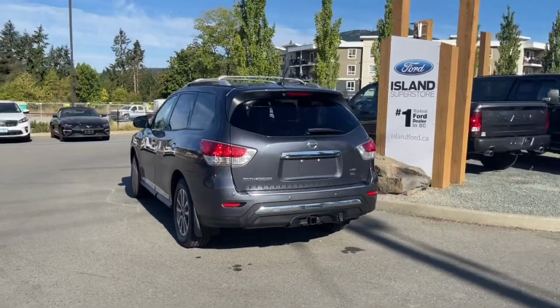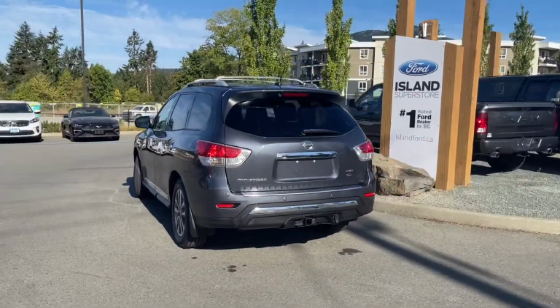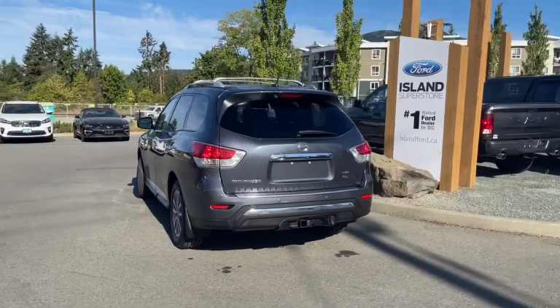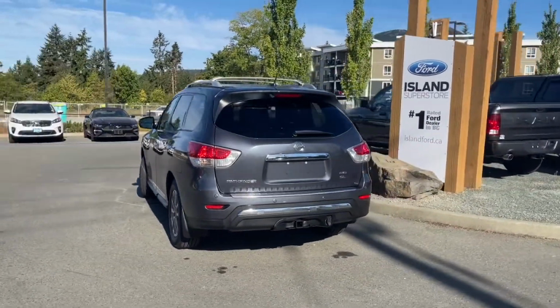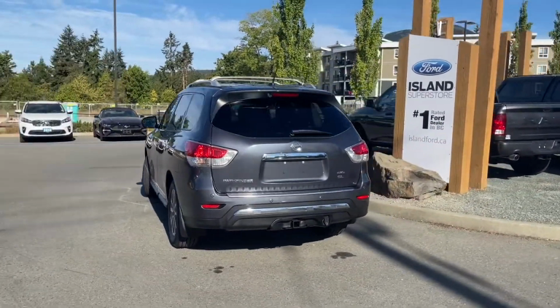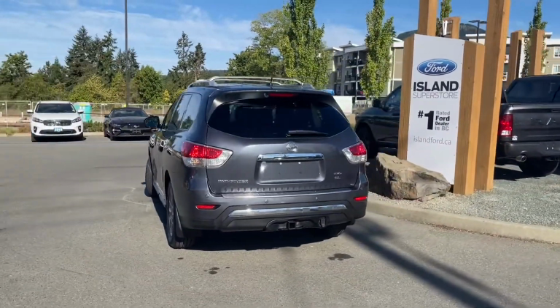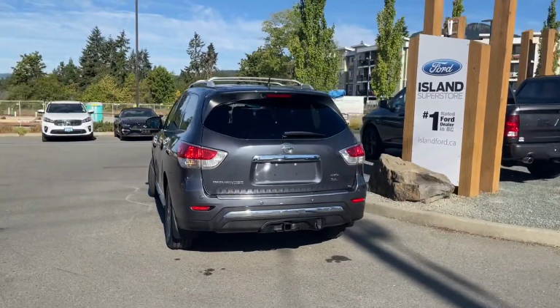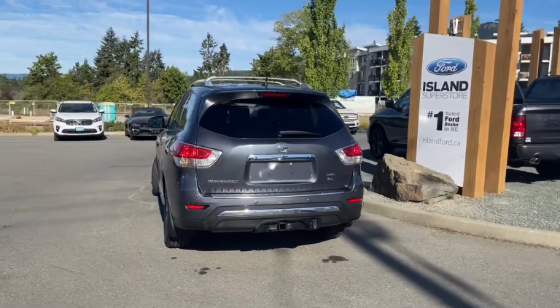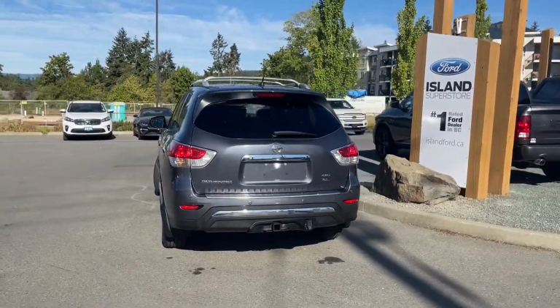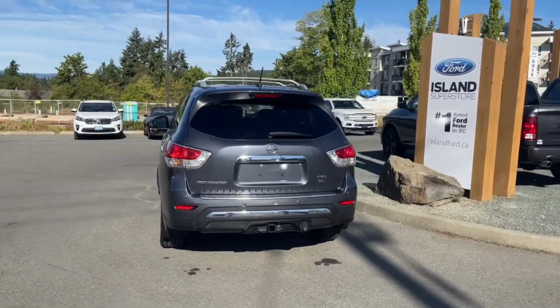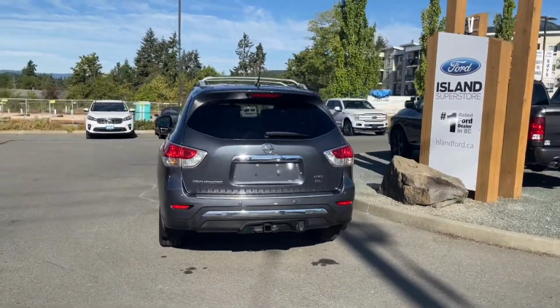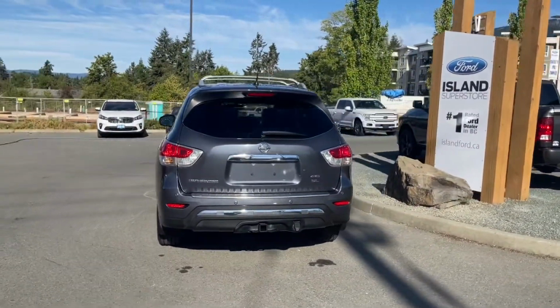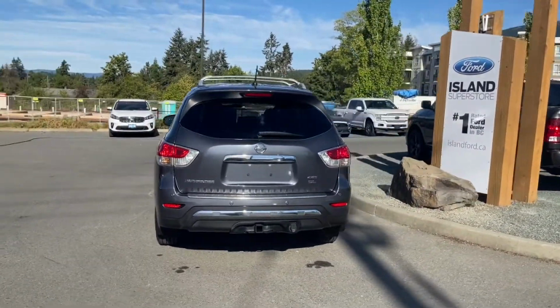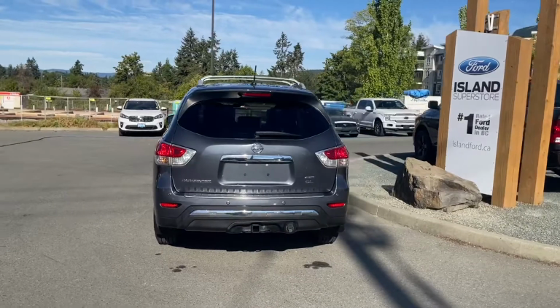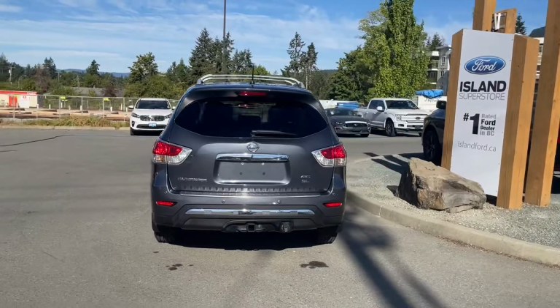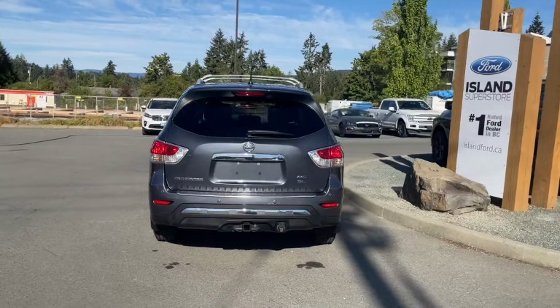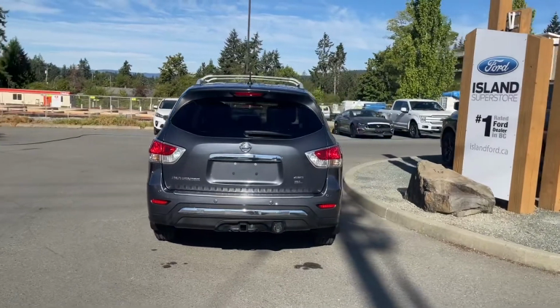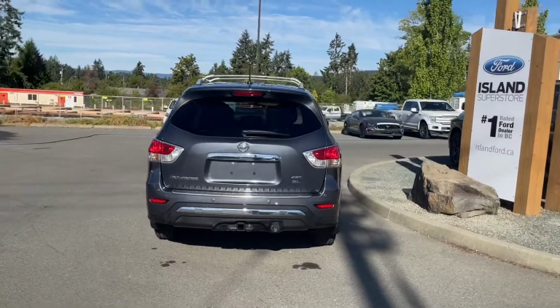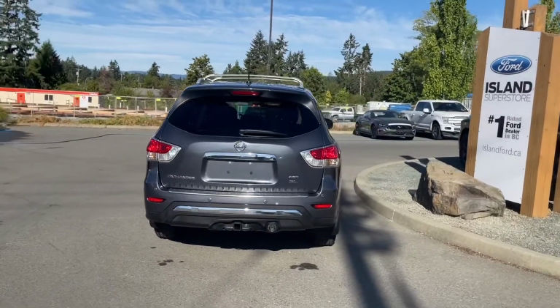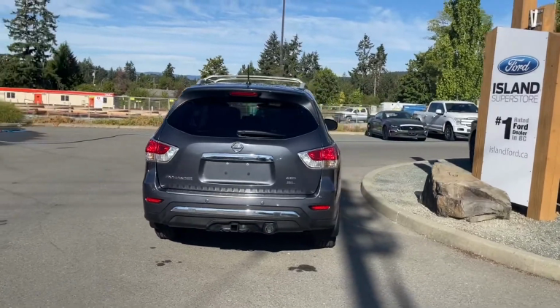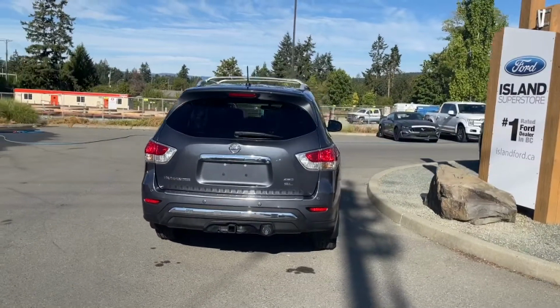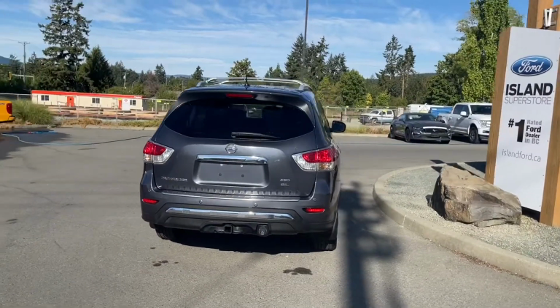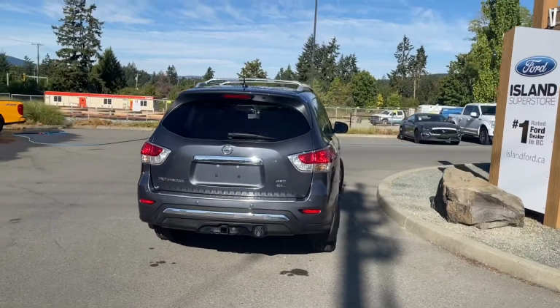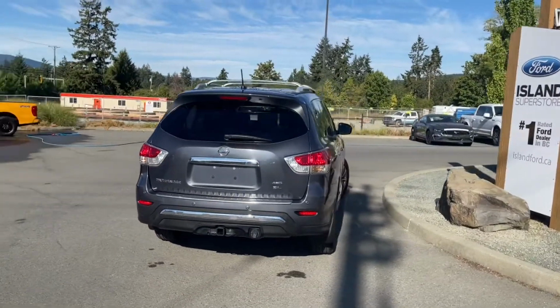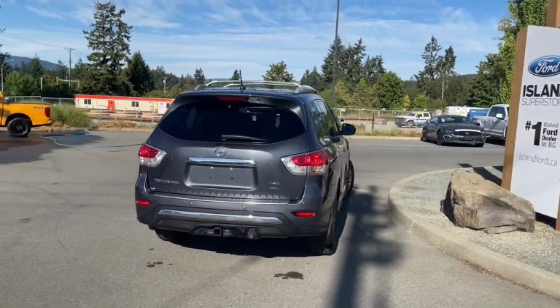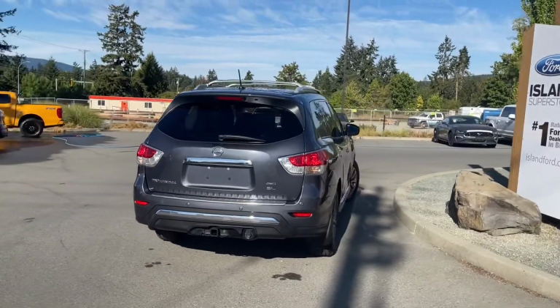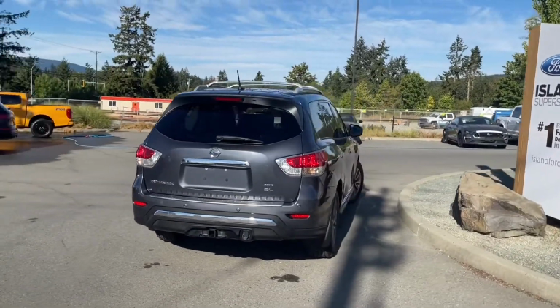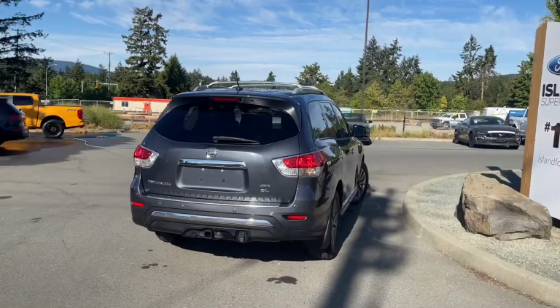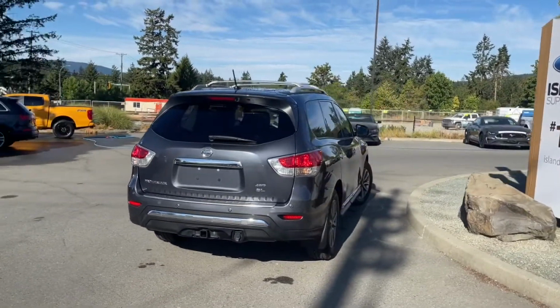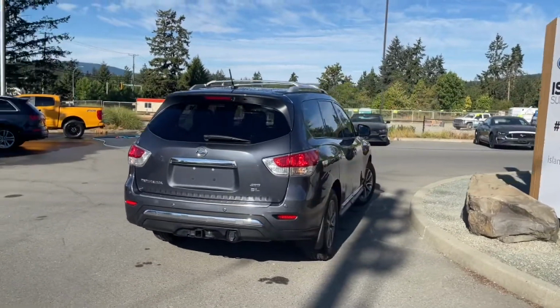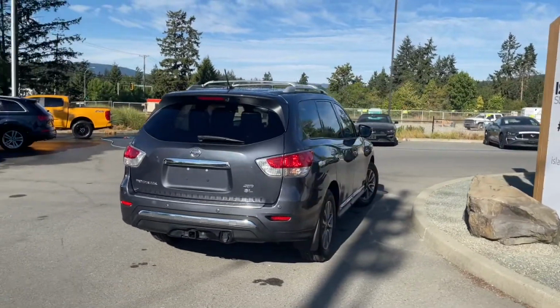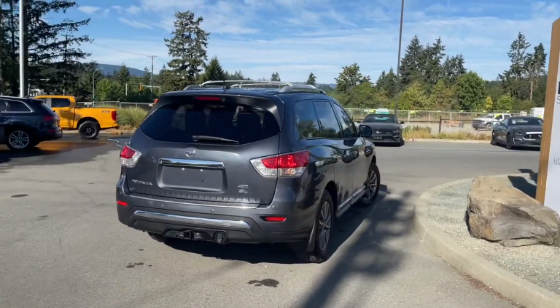You can book it online at islandford.ca and stay tuned — we're going to have a look under the hood and inside and out.